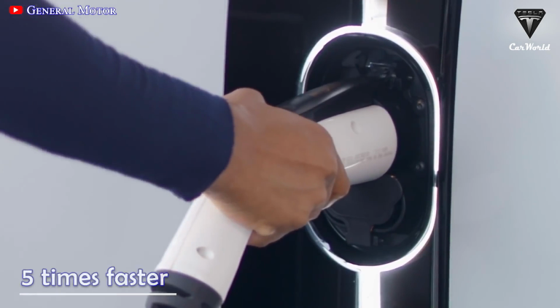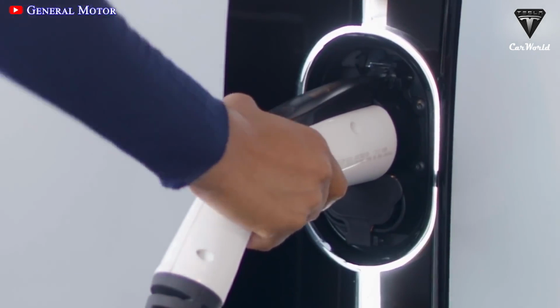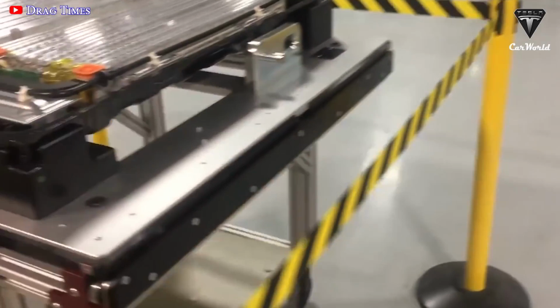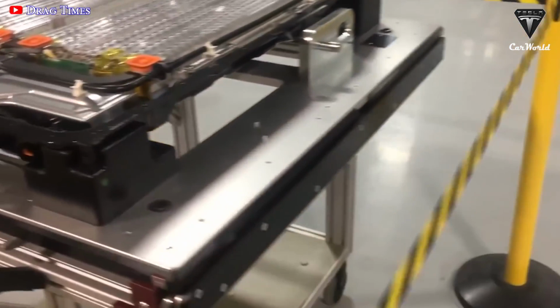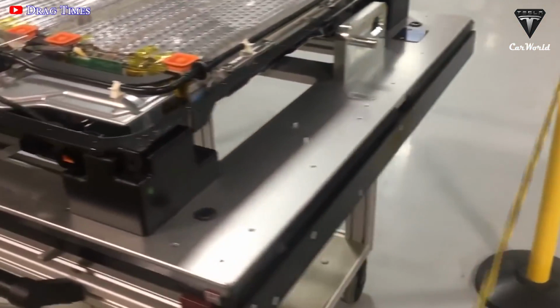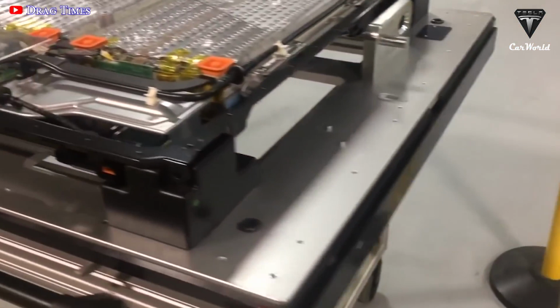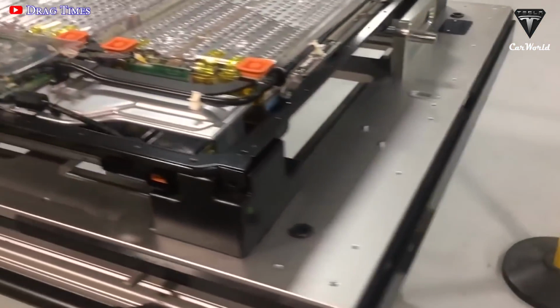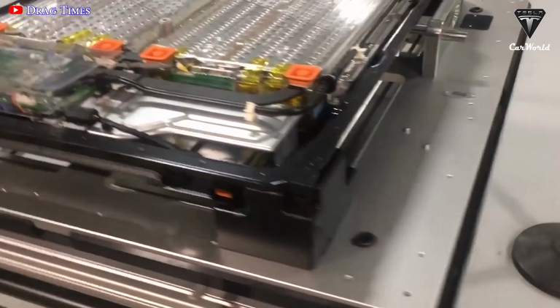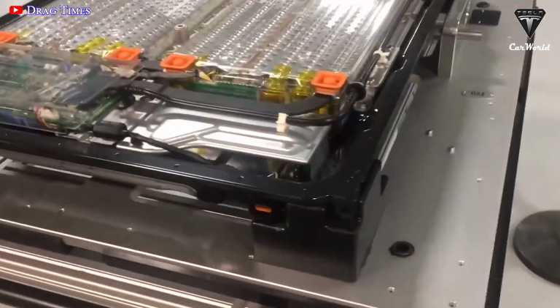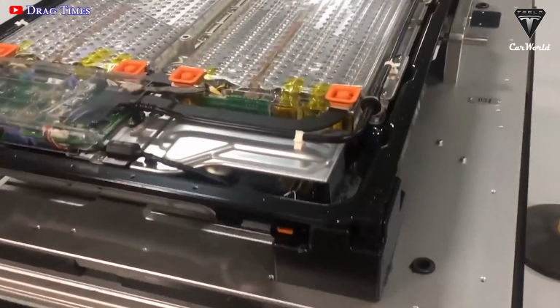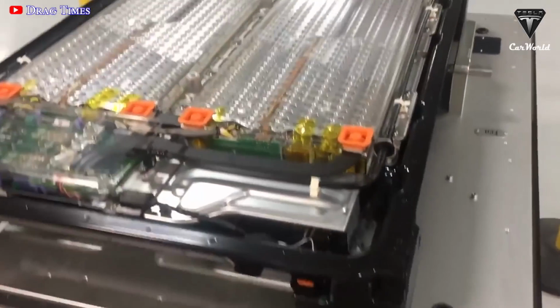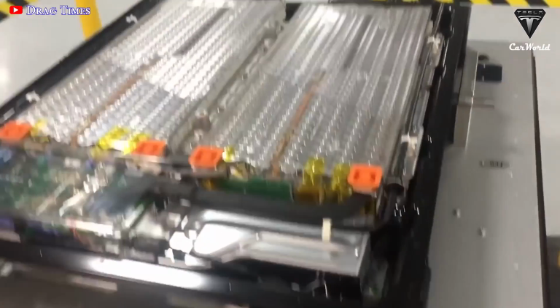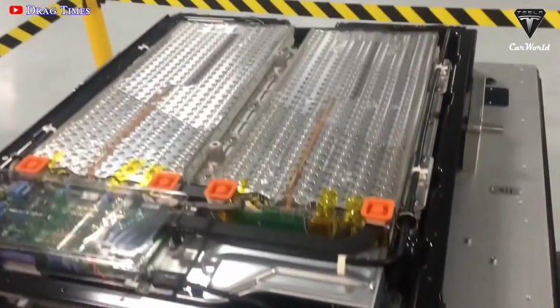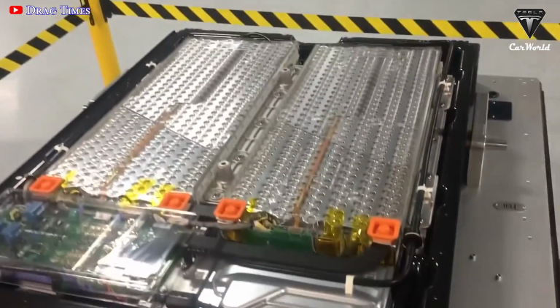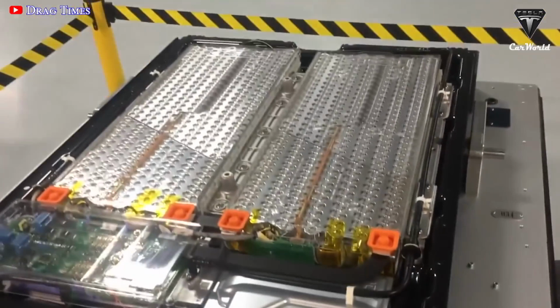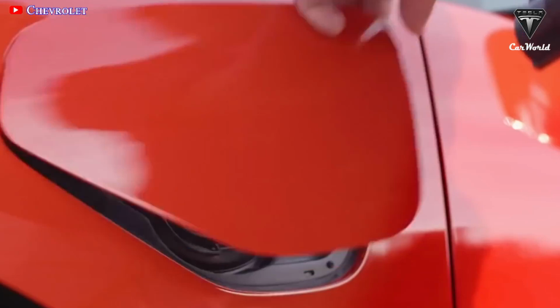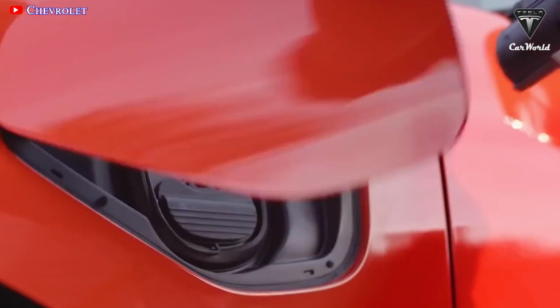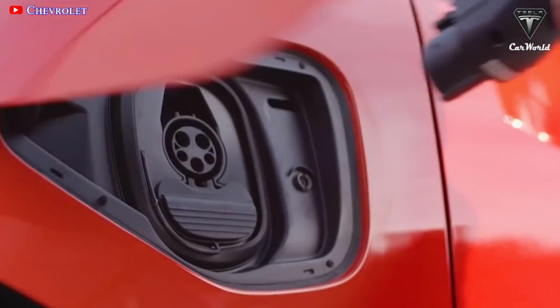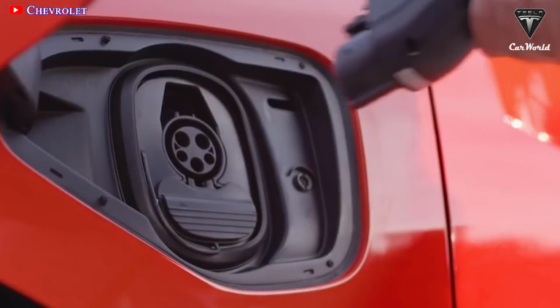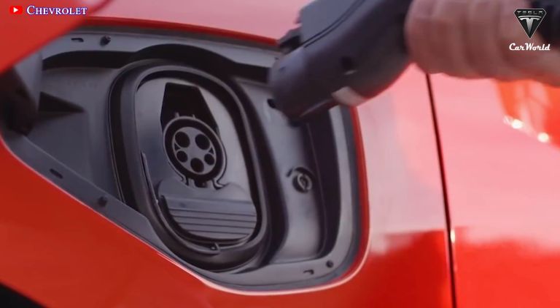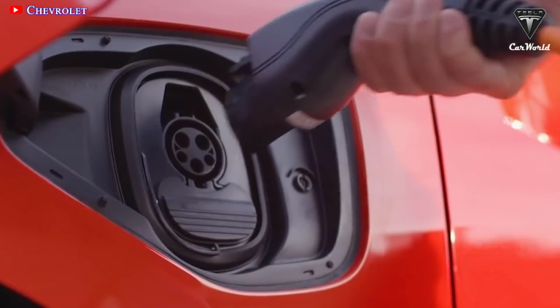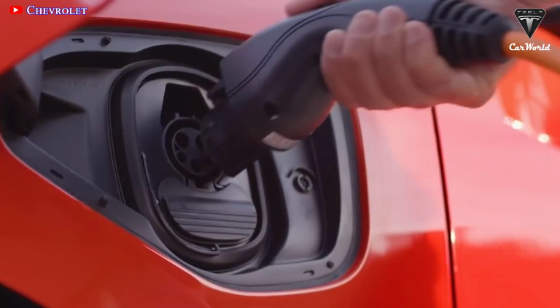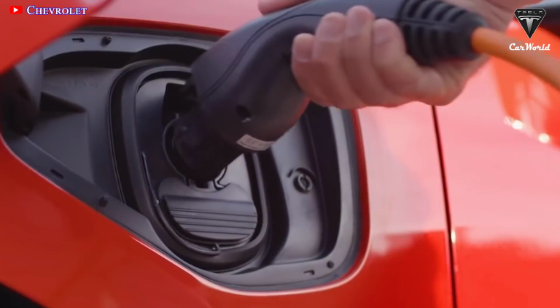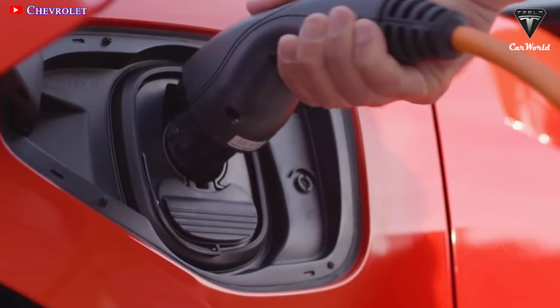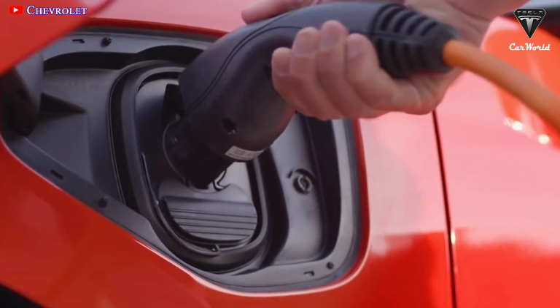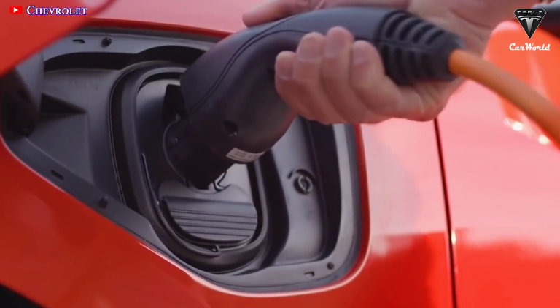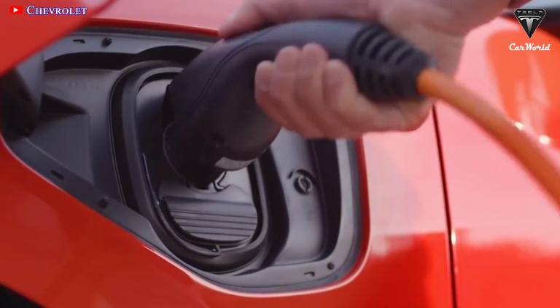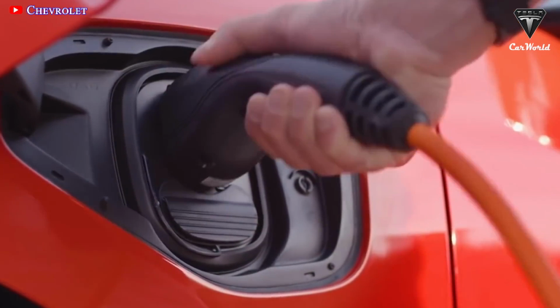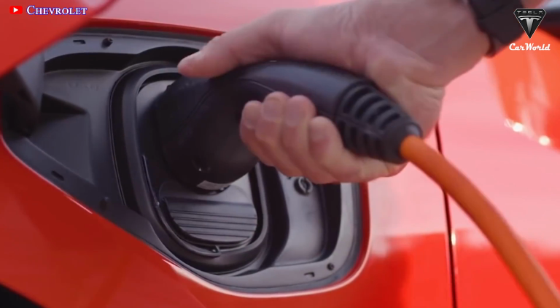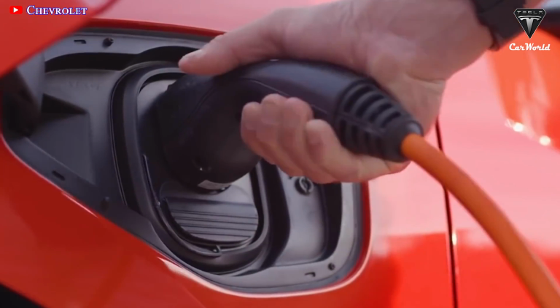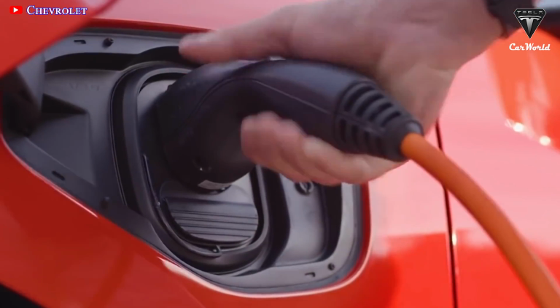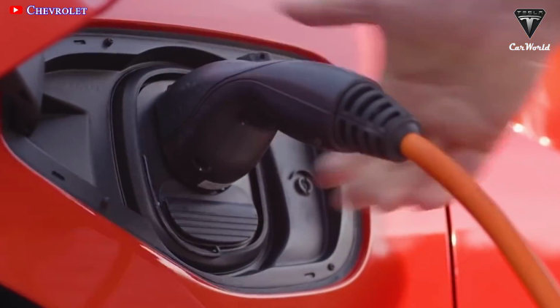So what exactly is this technology and how will it improve range and charging time?